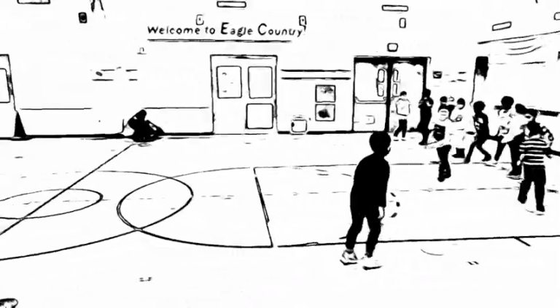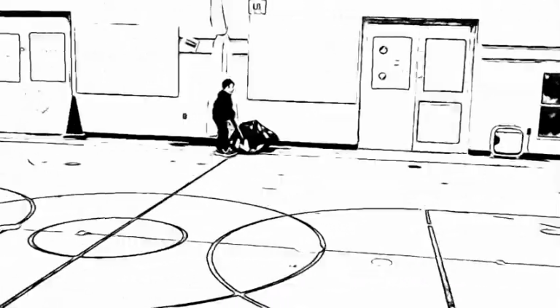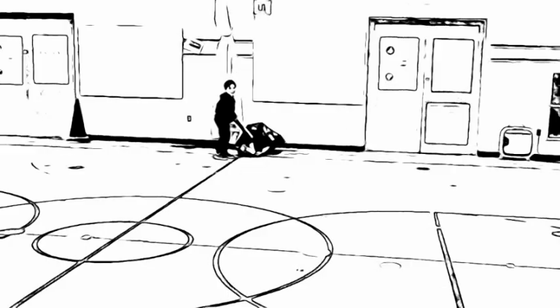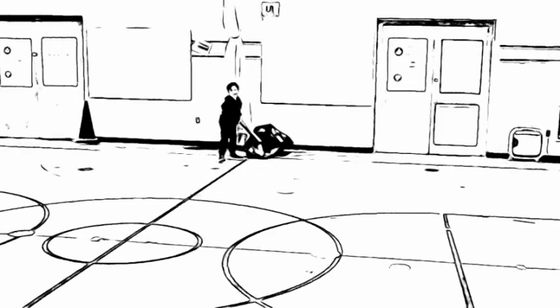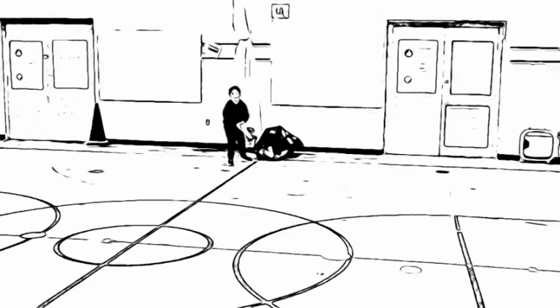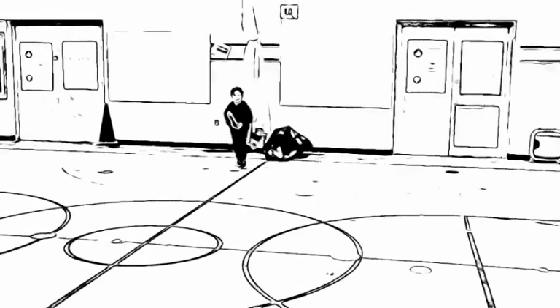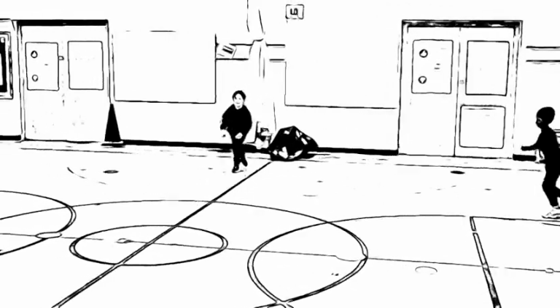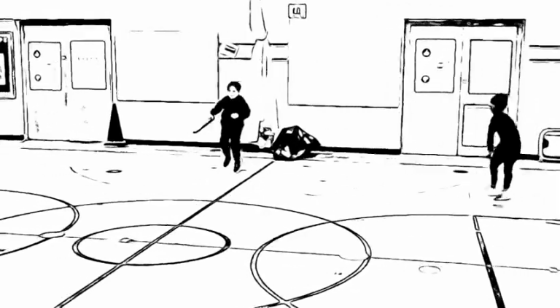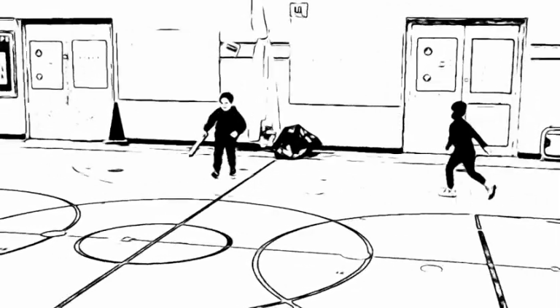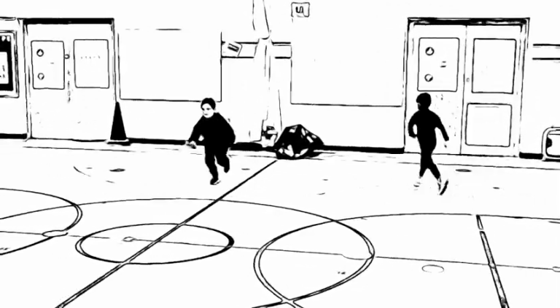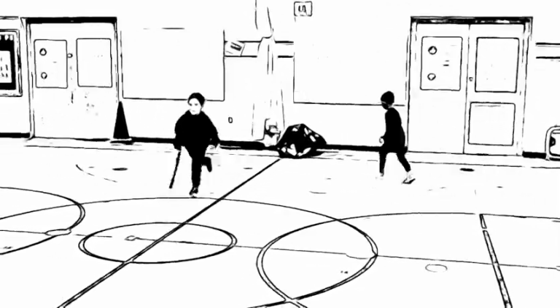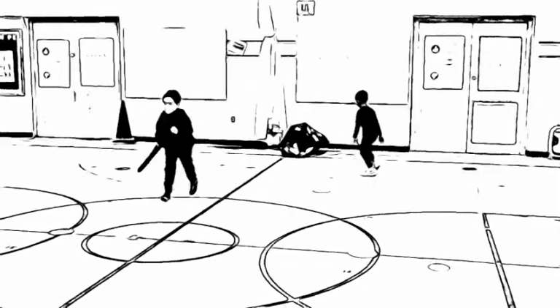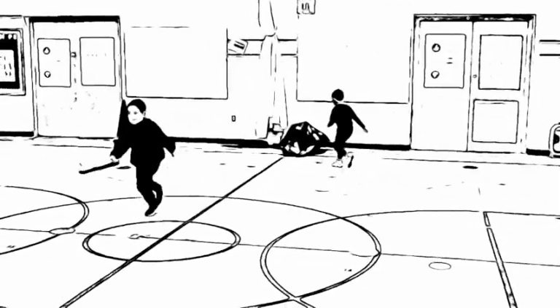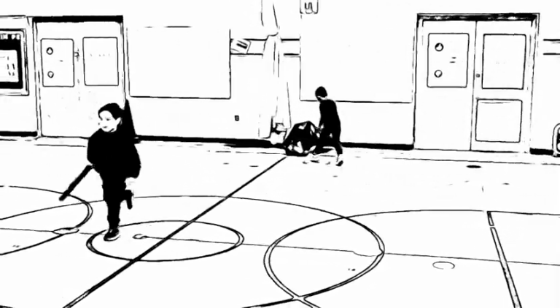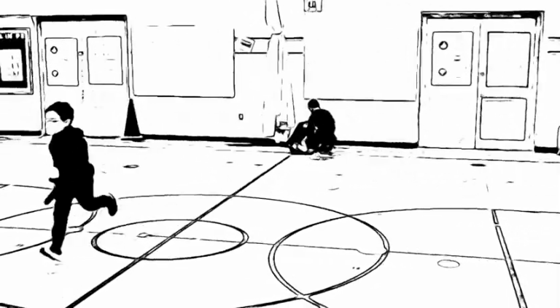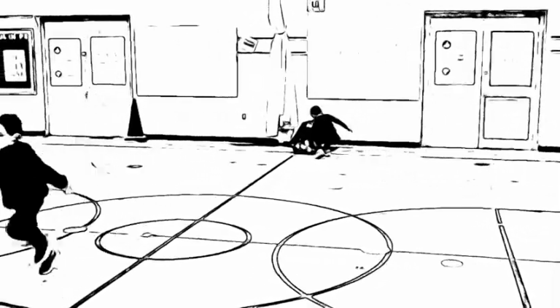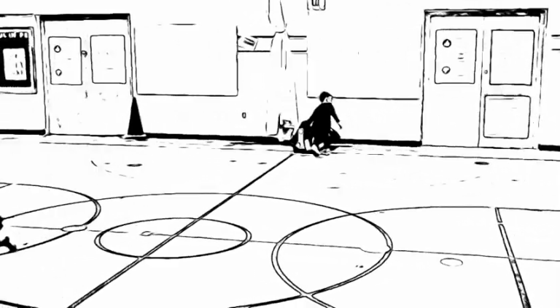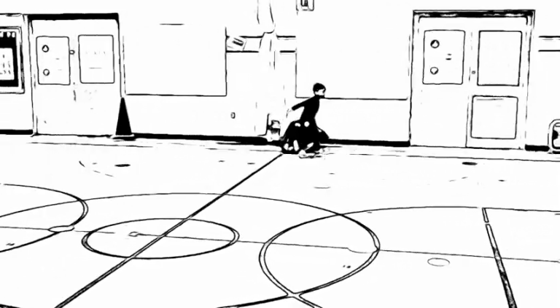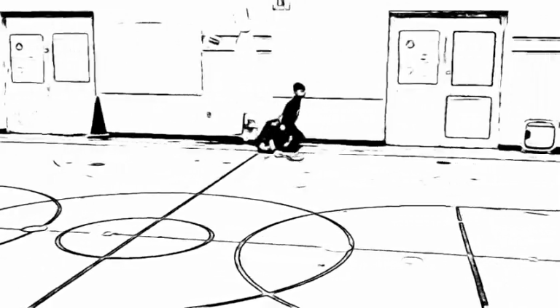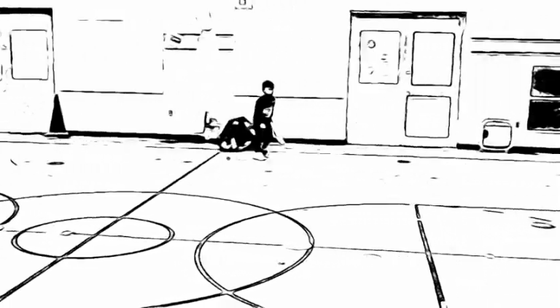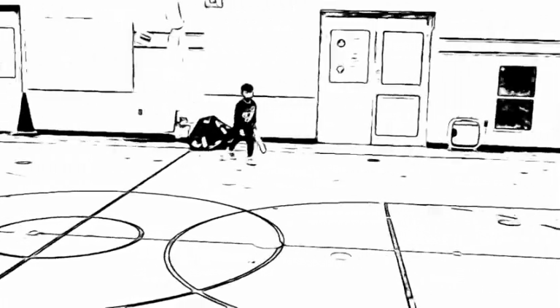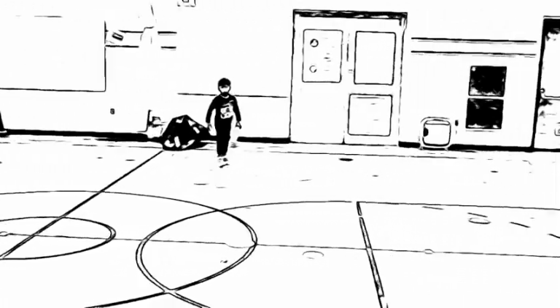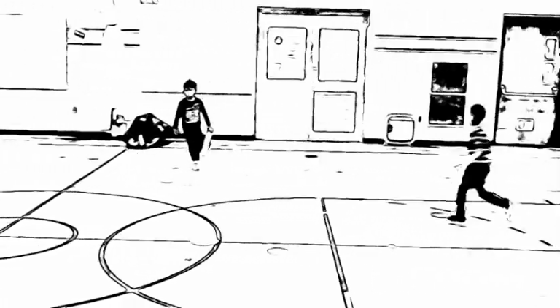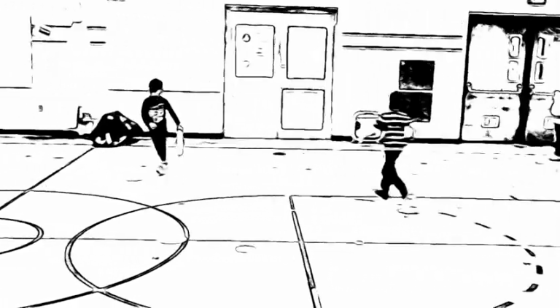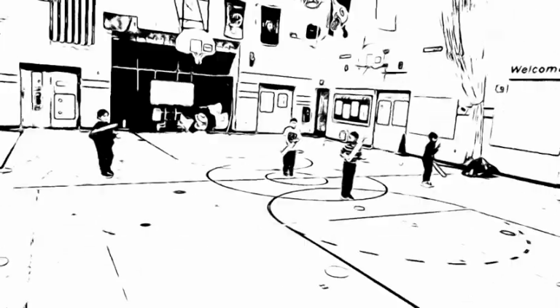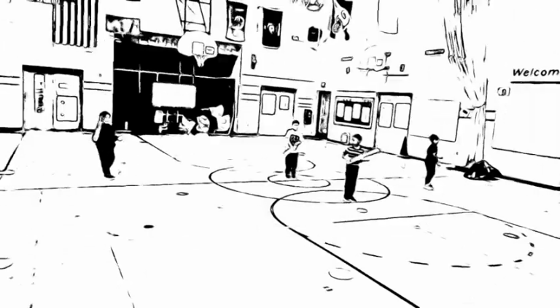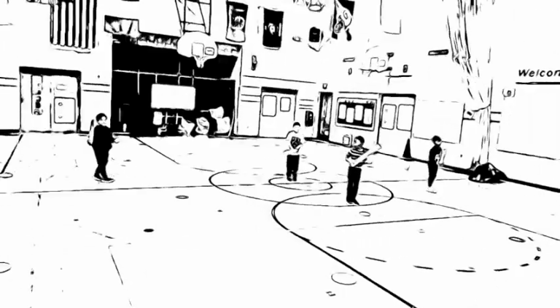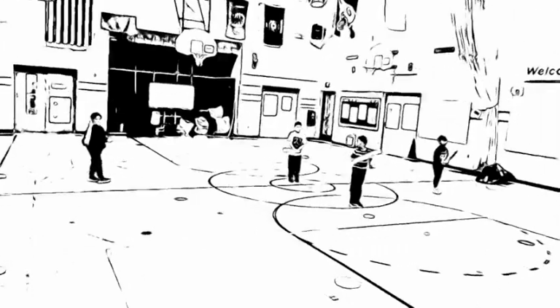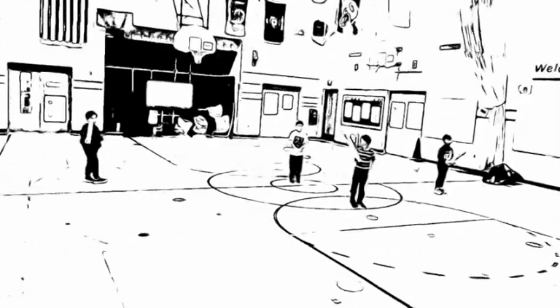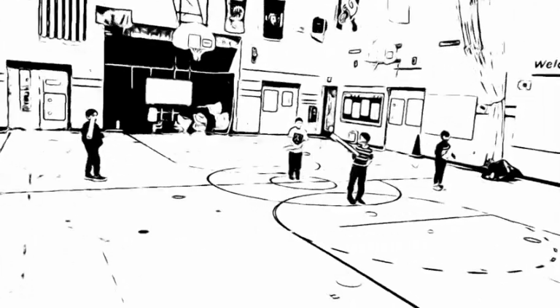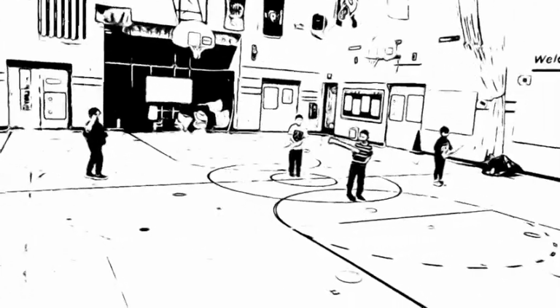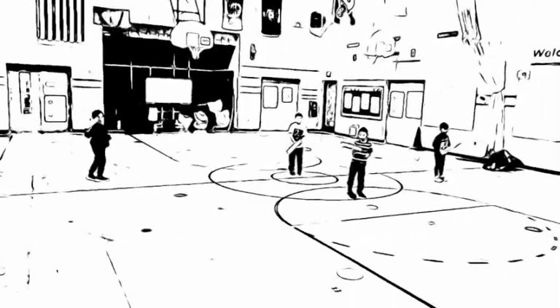If they are tagged, students find a spot to stand or sit. They are now Grumpy Cats, but they need to stand on a spot while tagging anyone who dares get close.